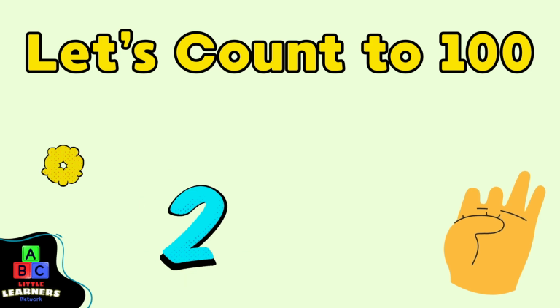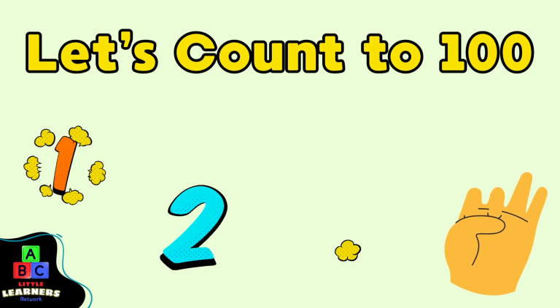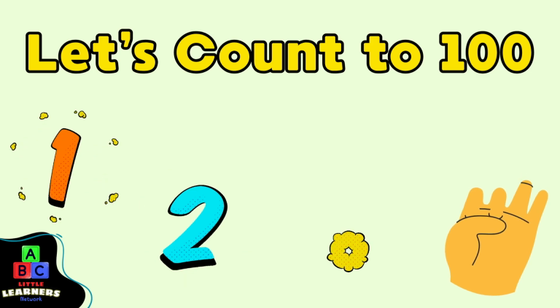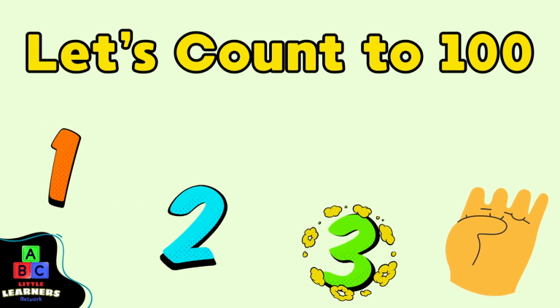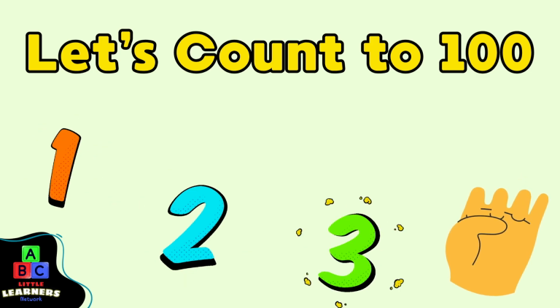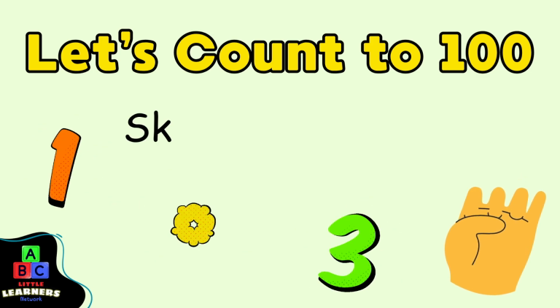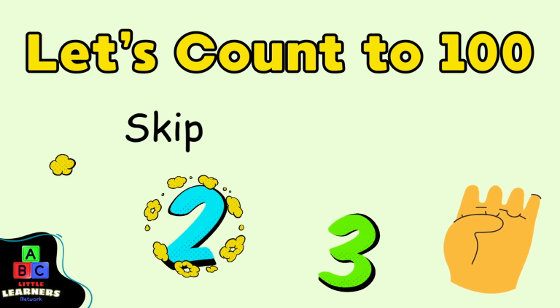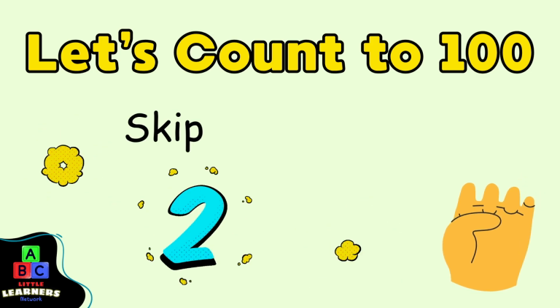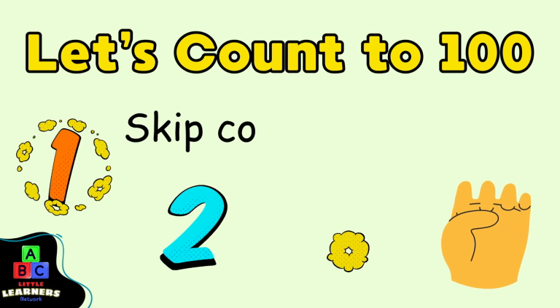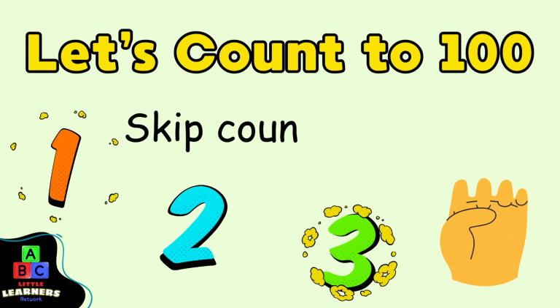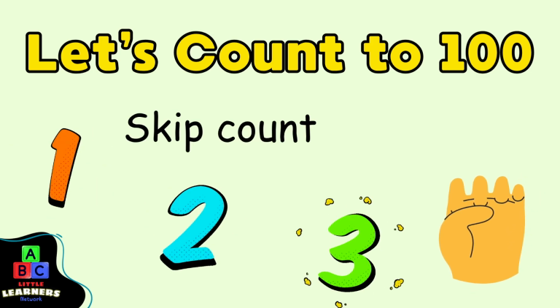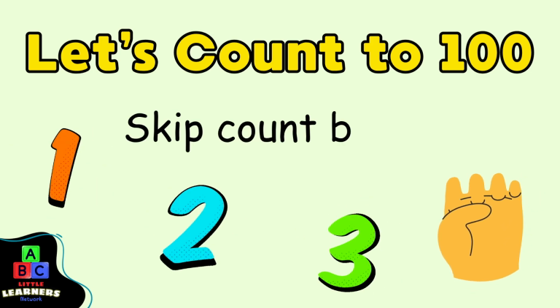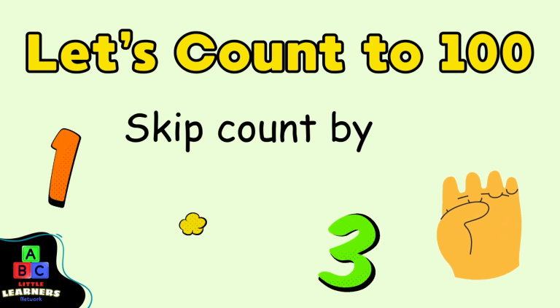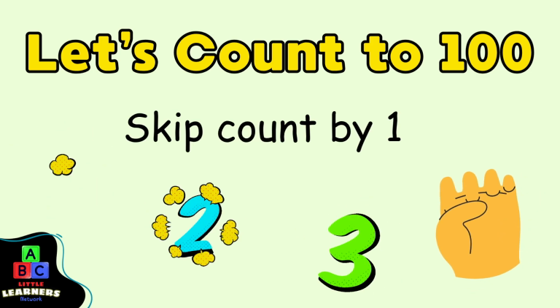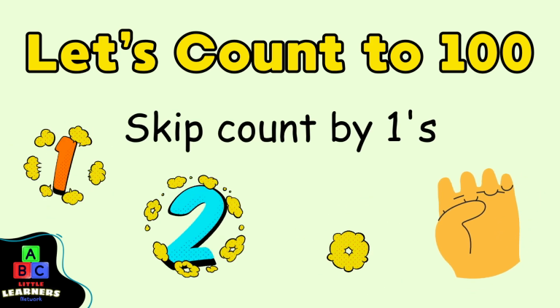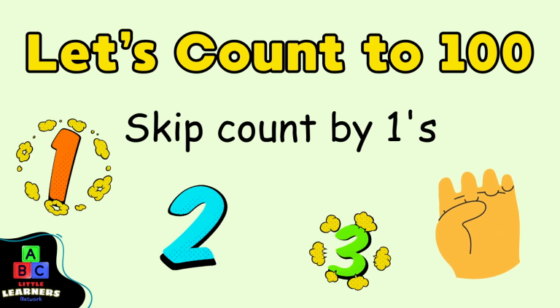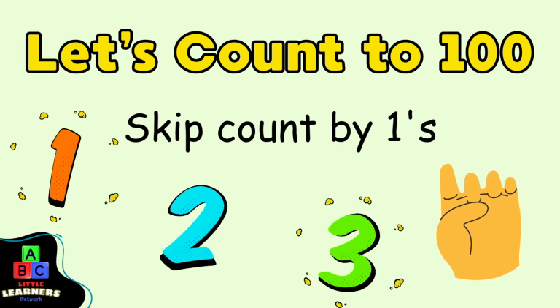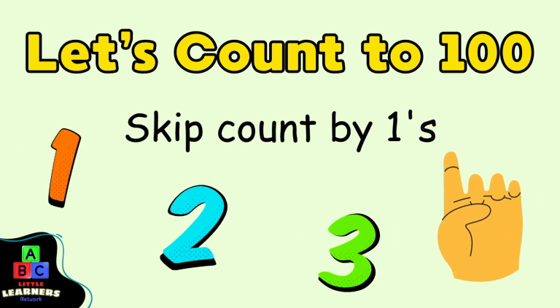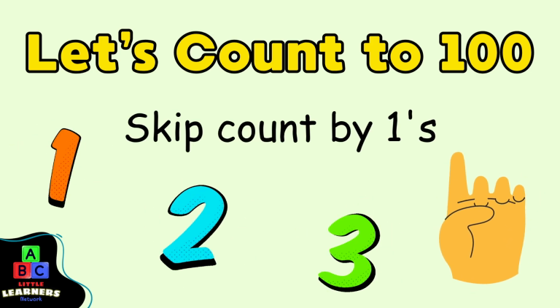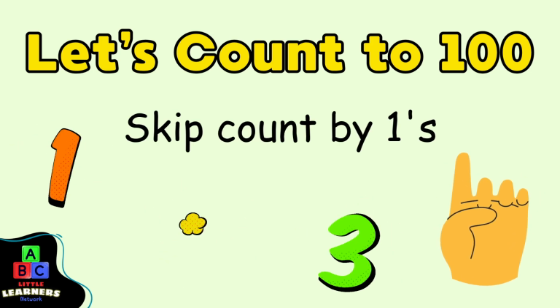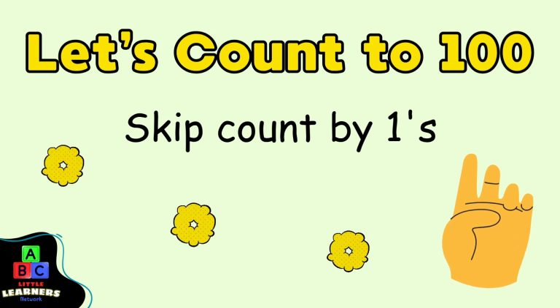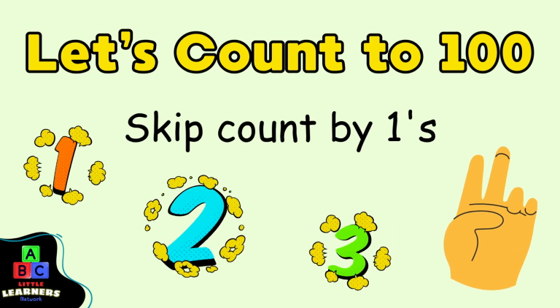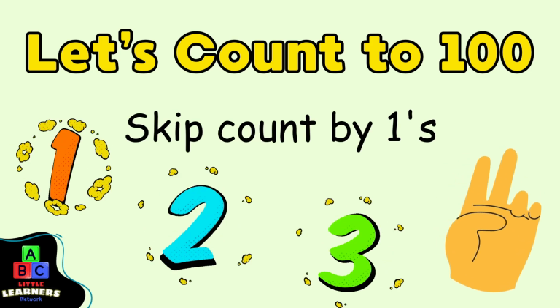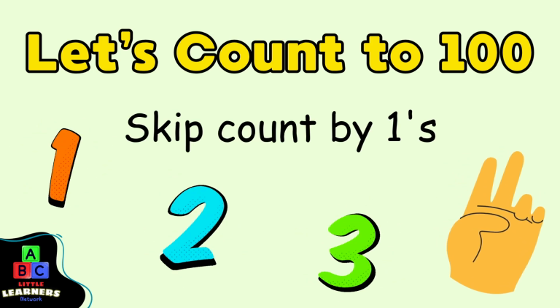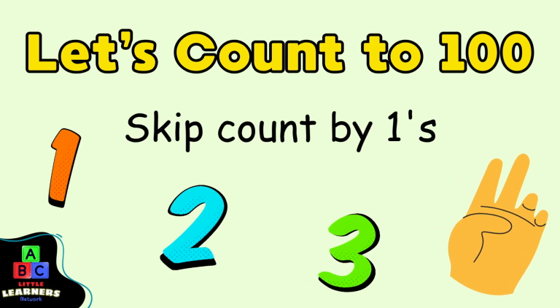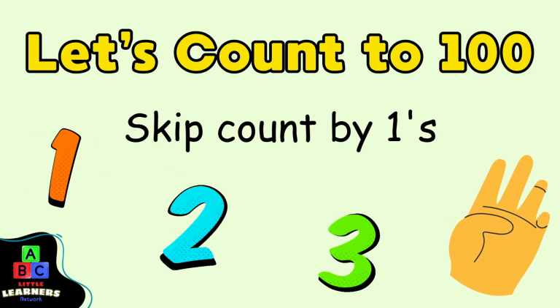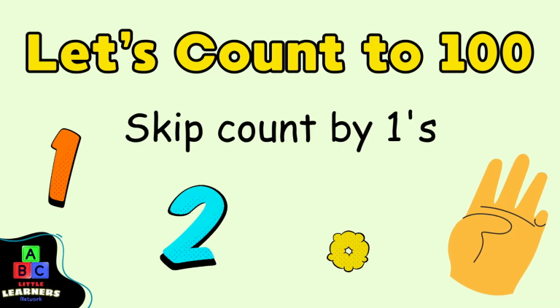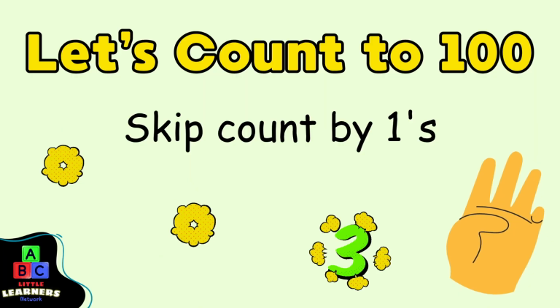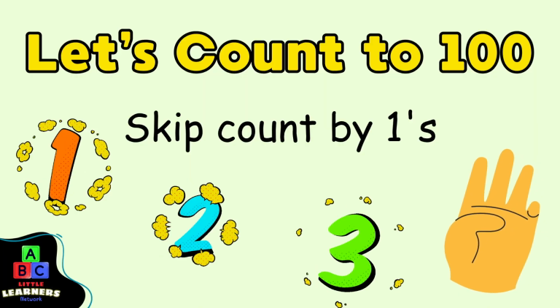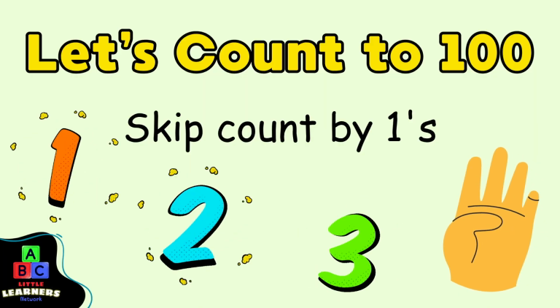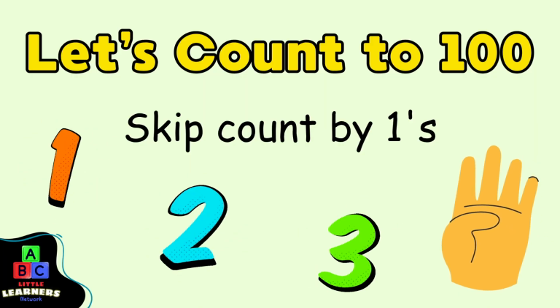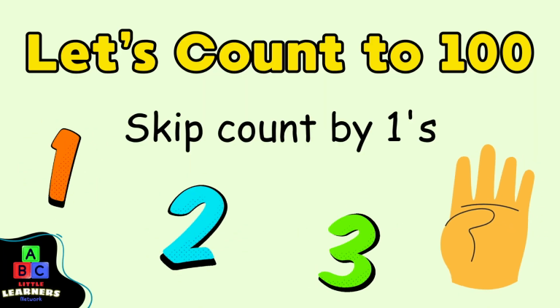Let's count to 100, Little Learners Network. Skip count by 1's.